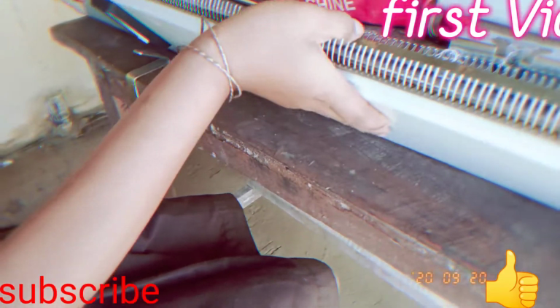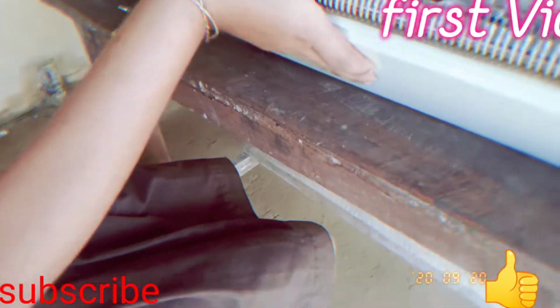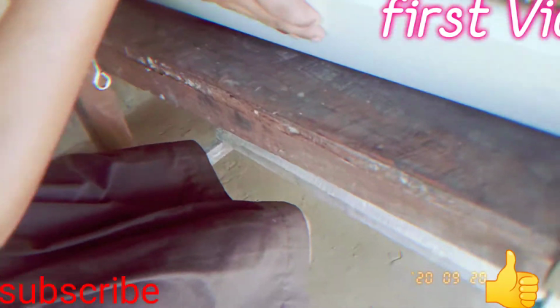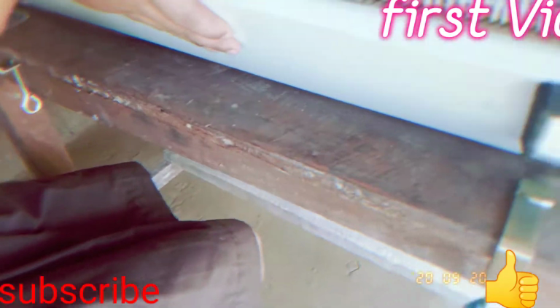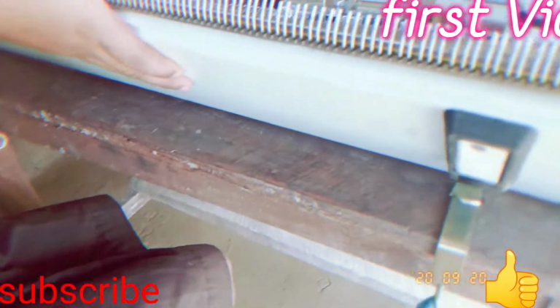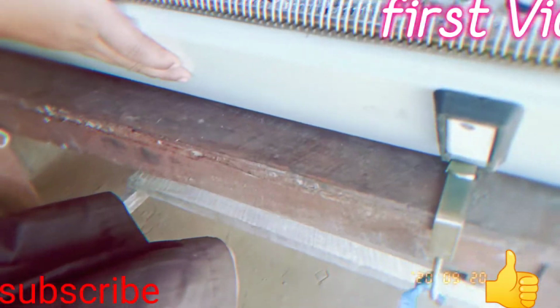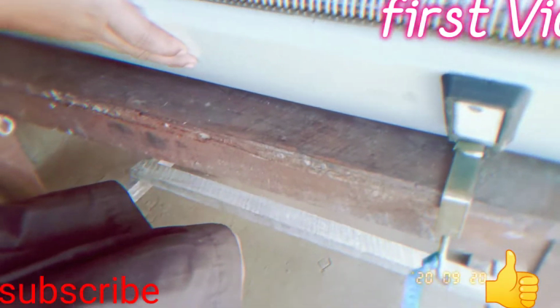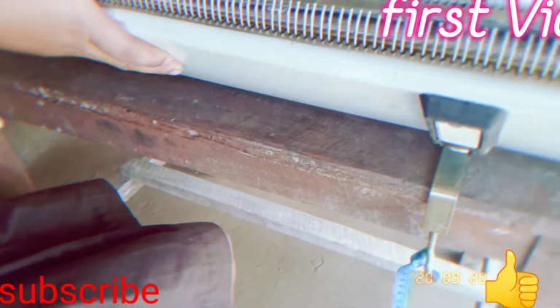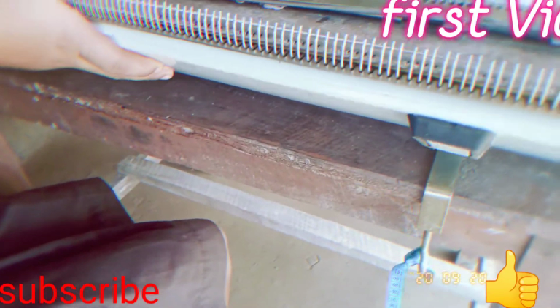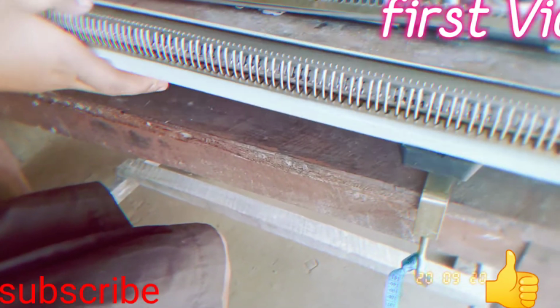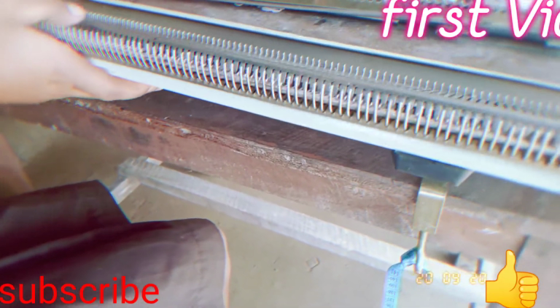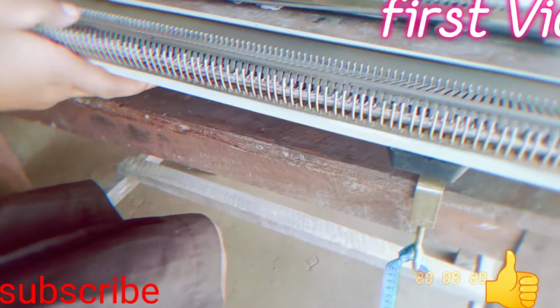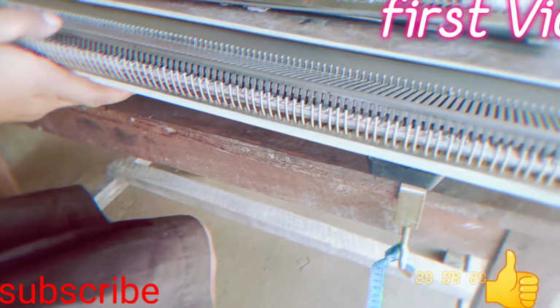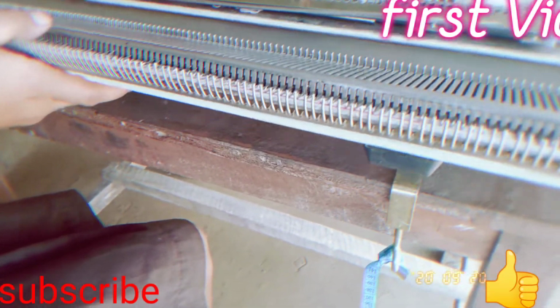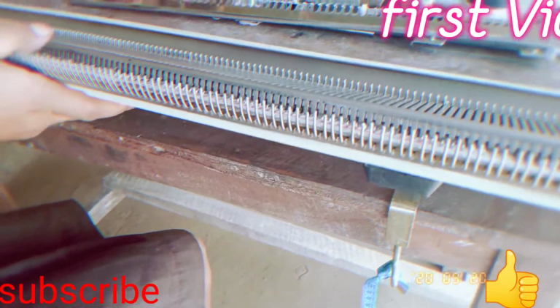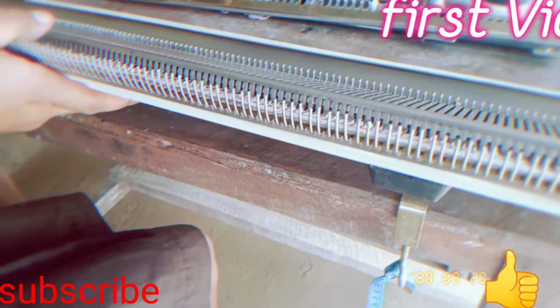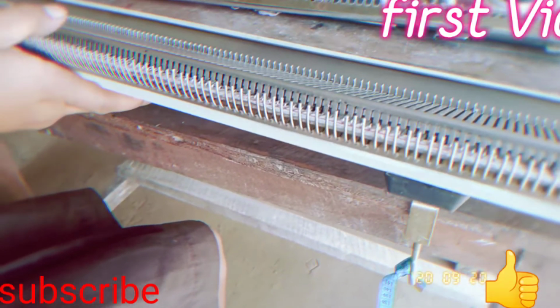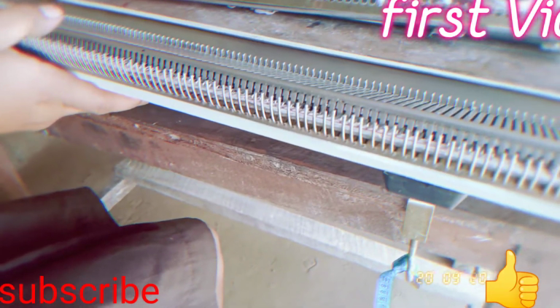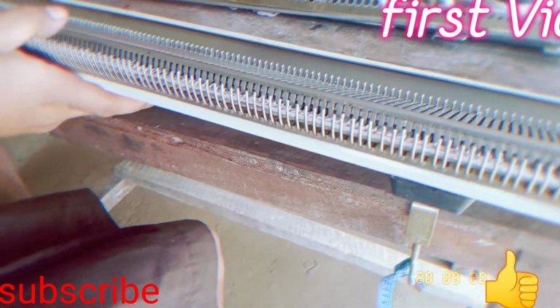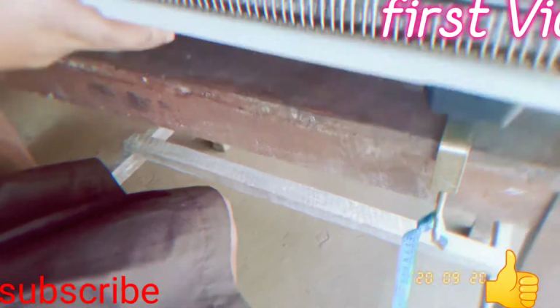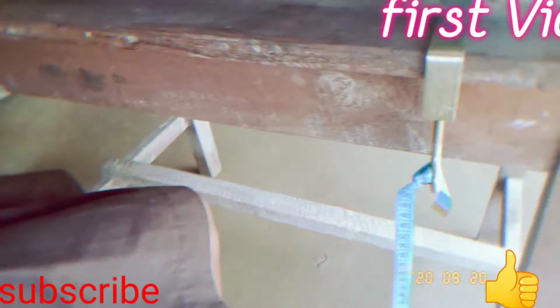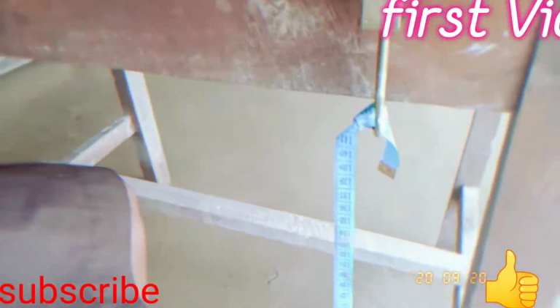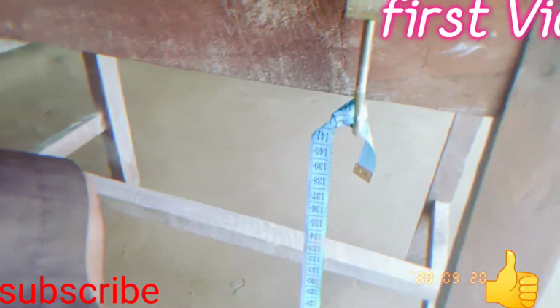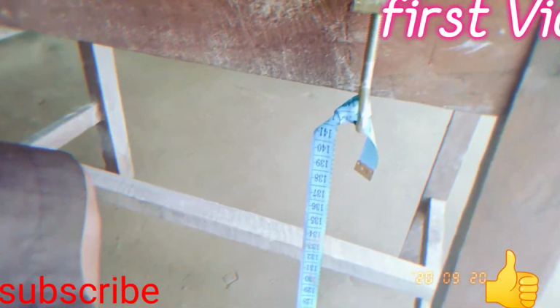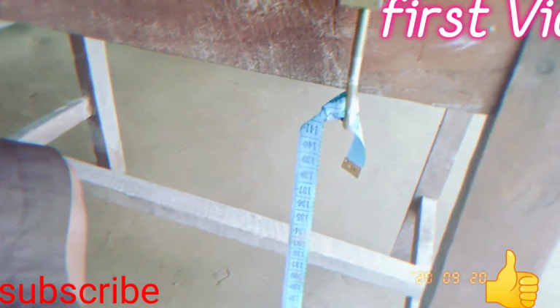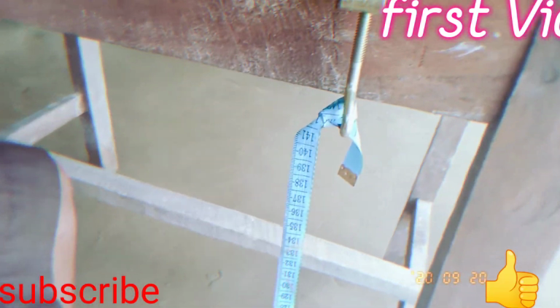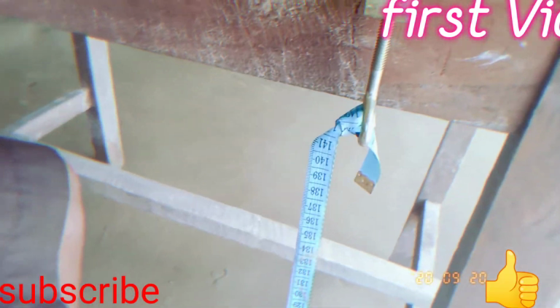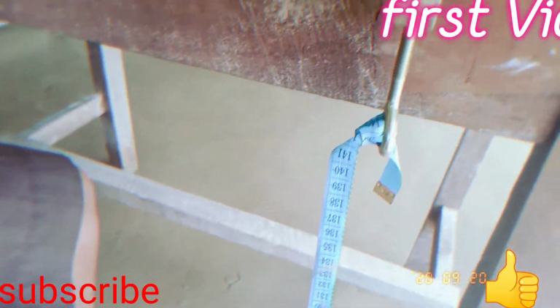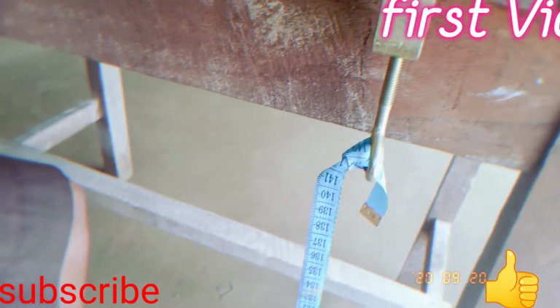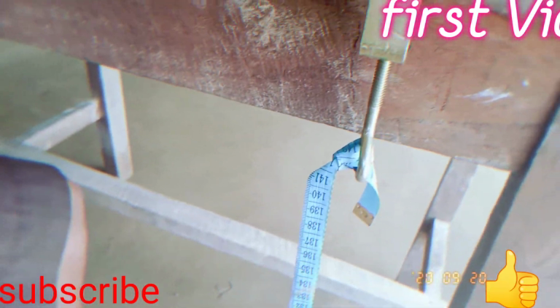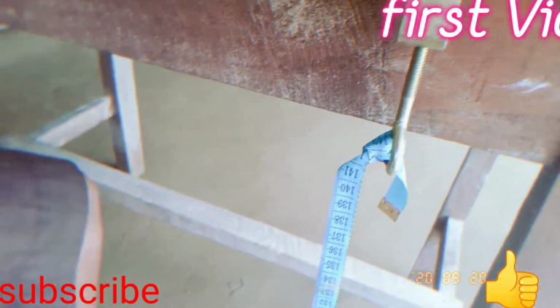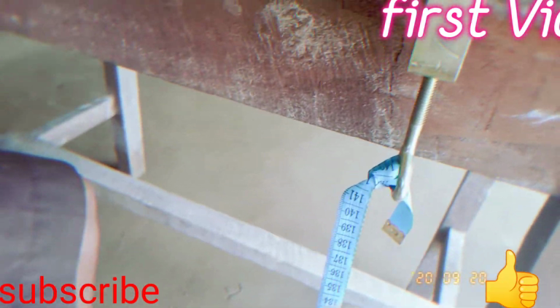Now I'll also make the whole thing. I'm going to make a lot of reuse and make a lot more.